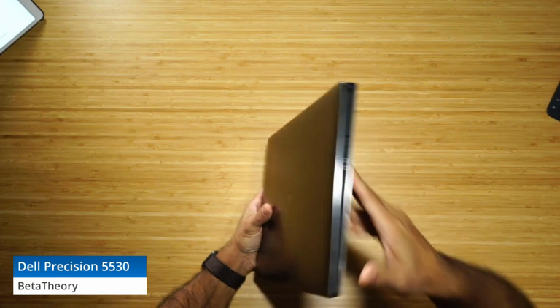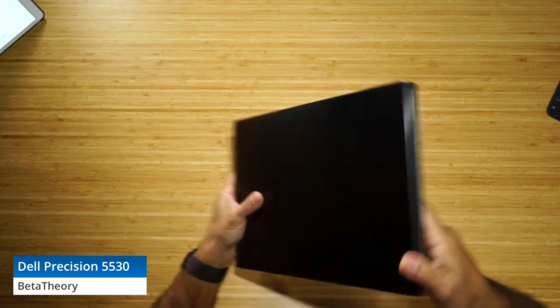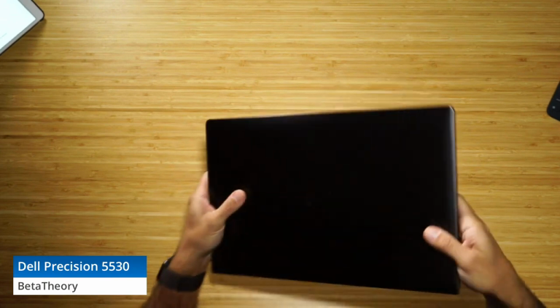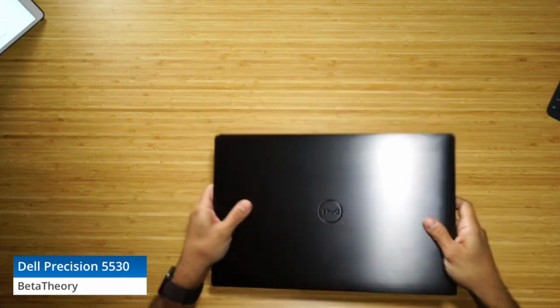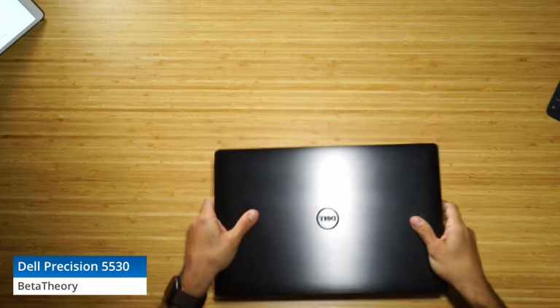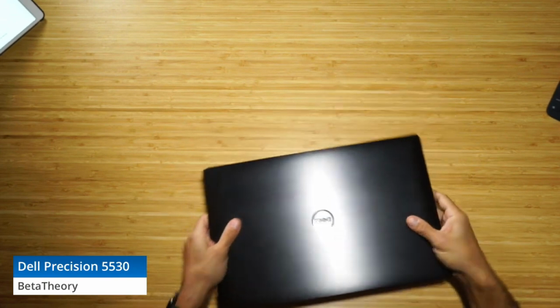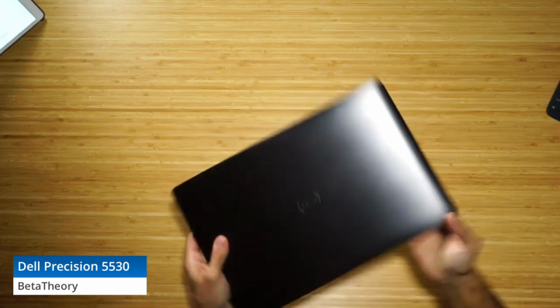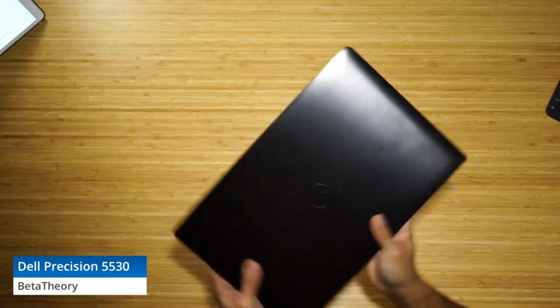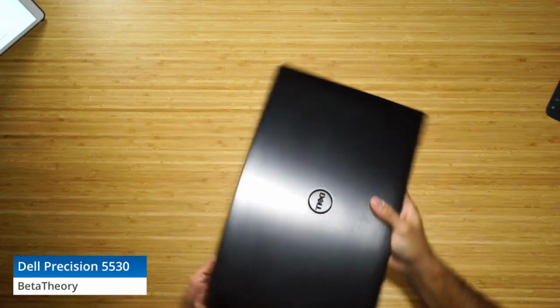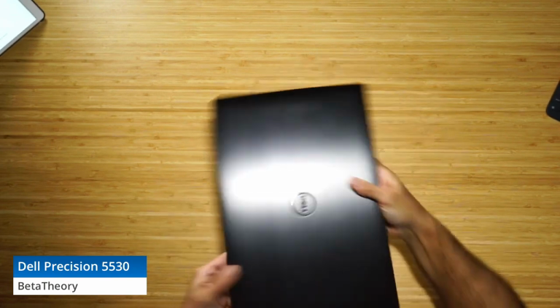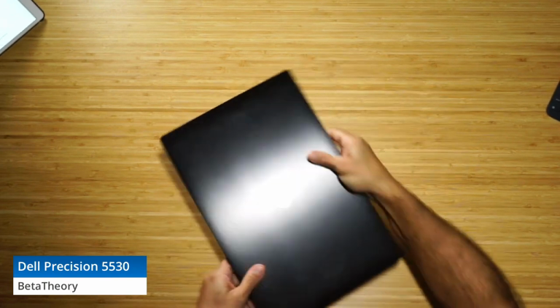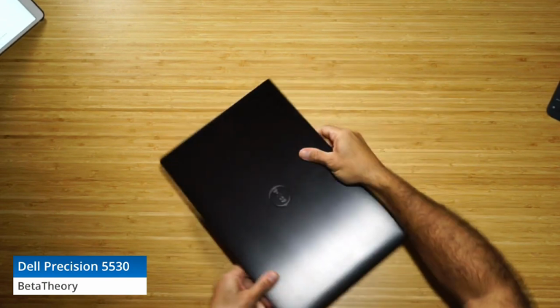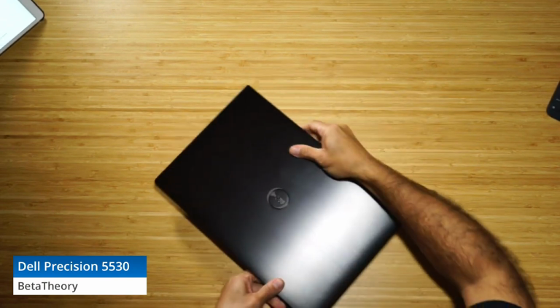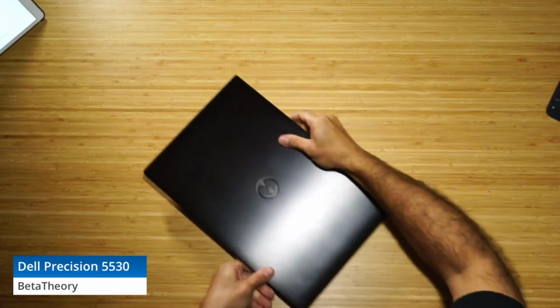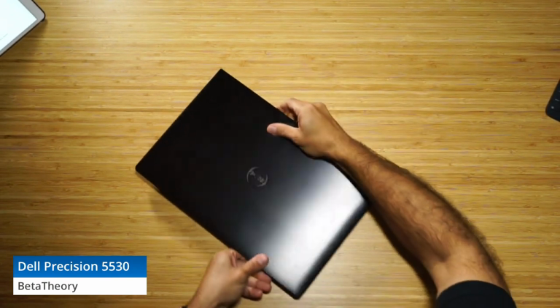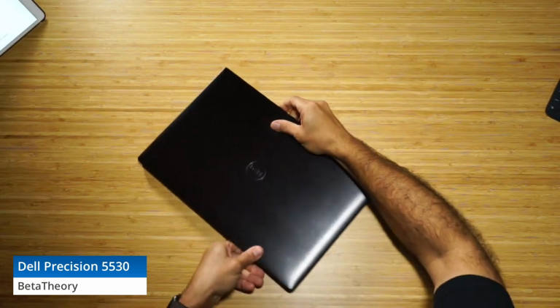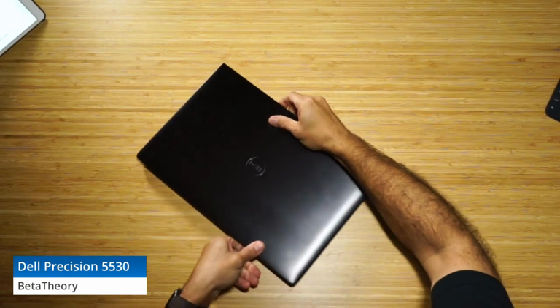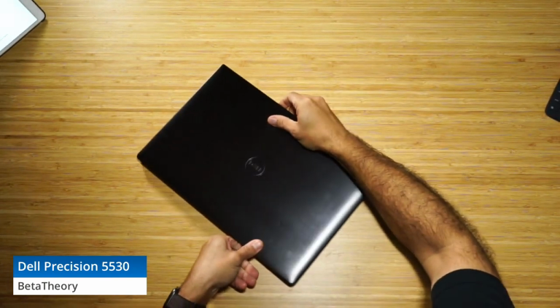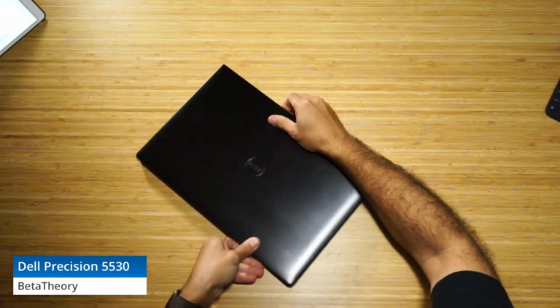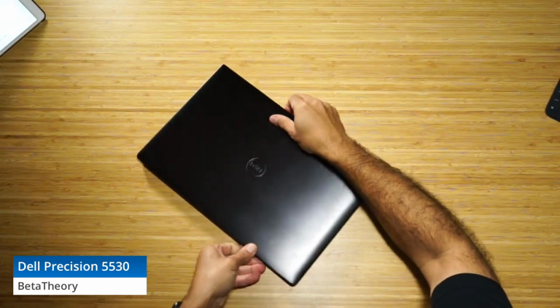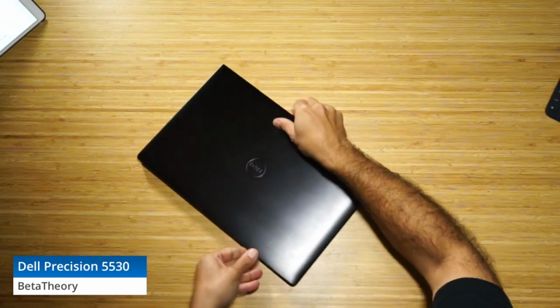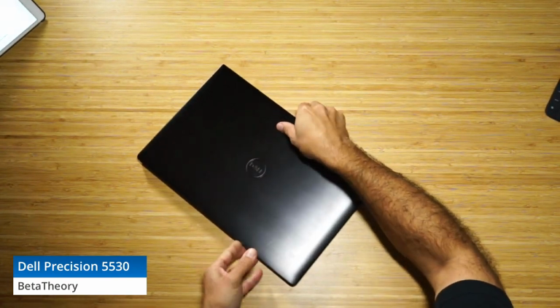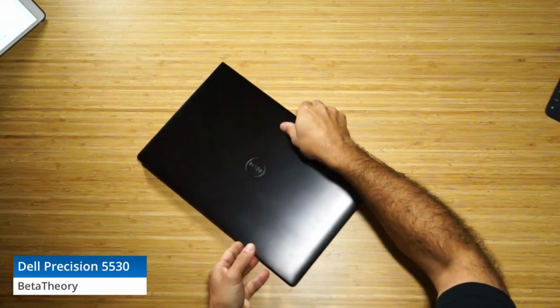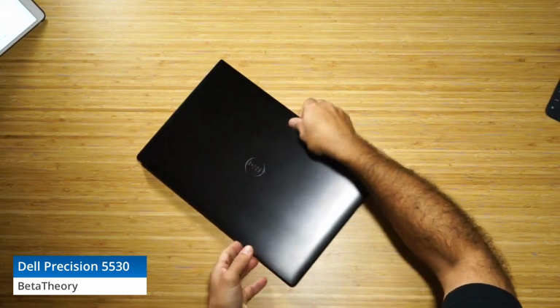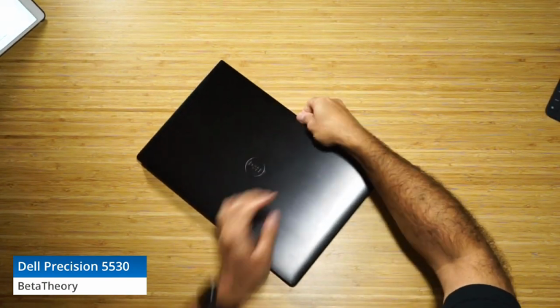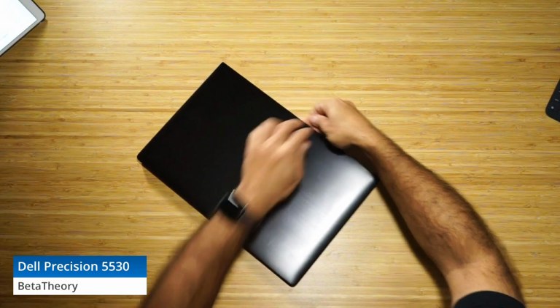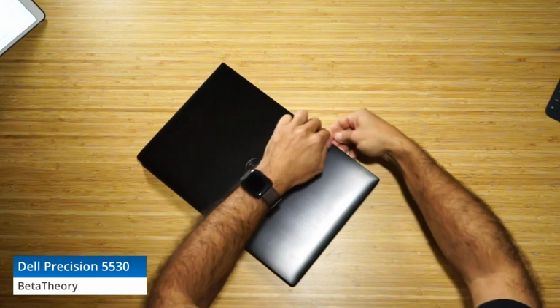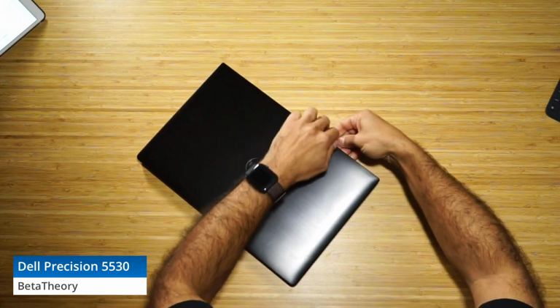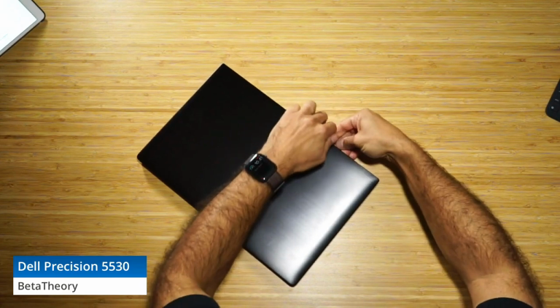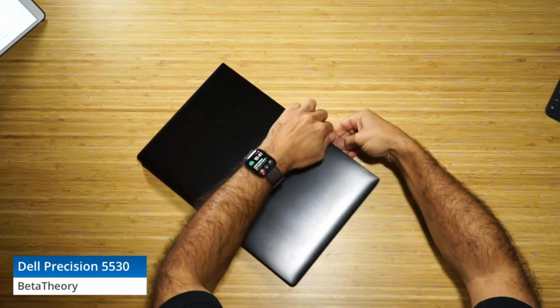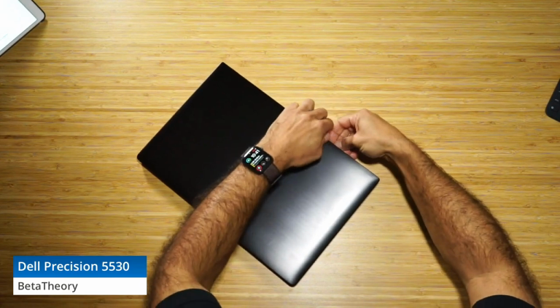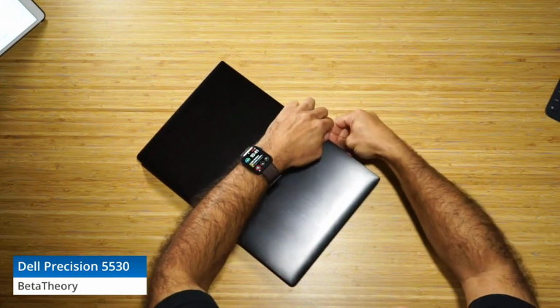And on the right side we've also got a Kensington lock slot.